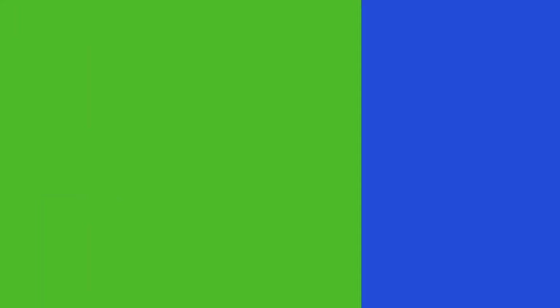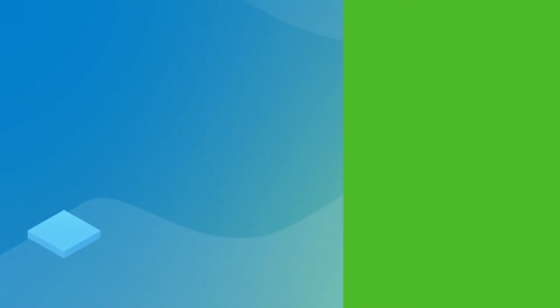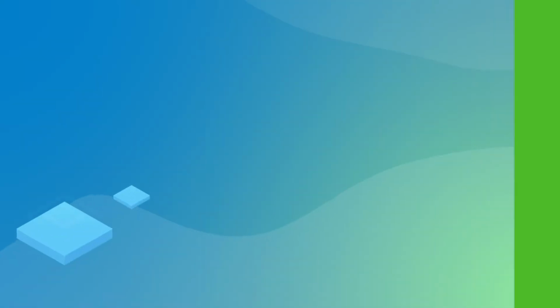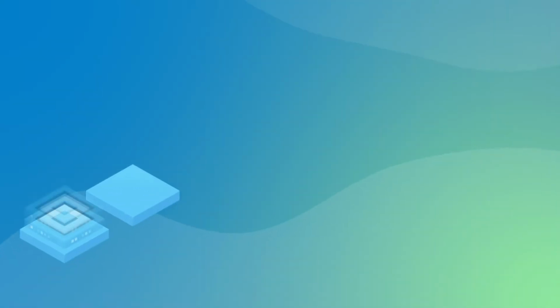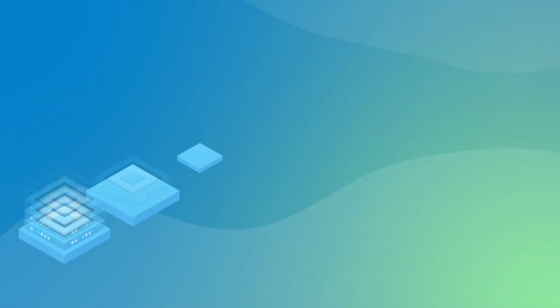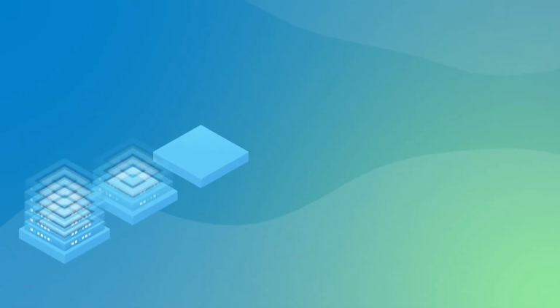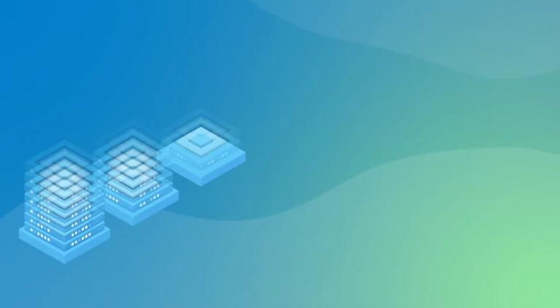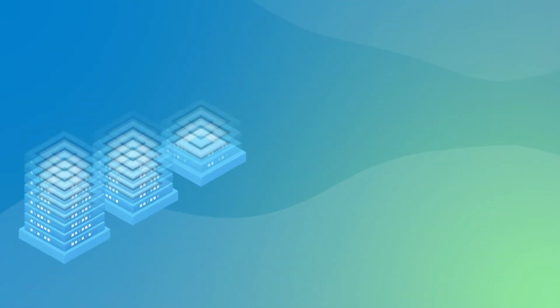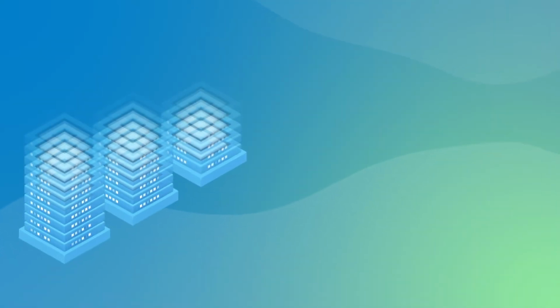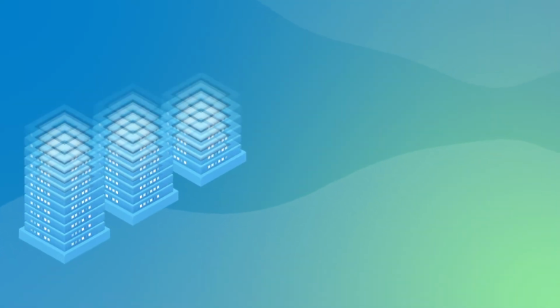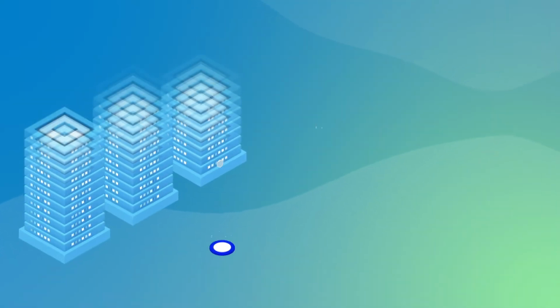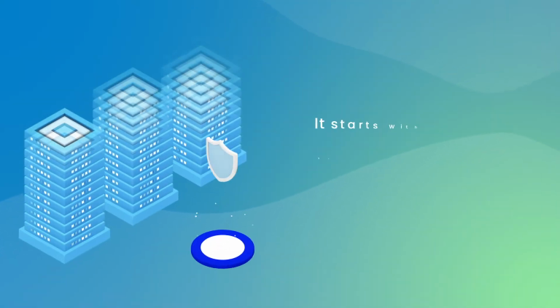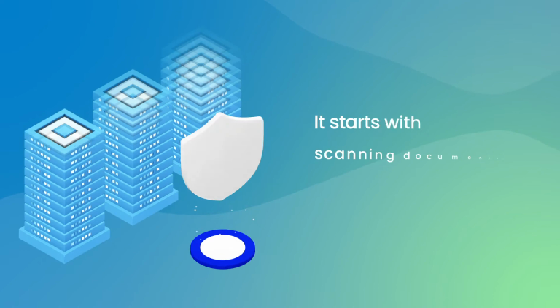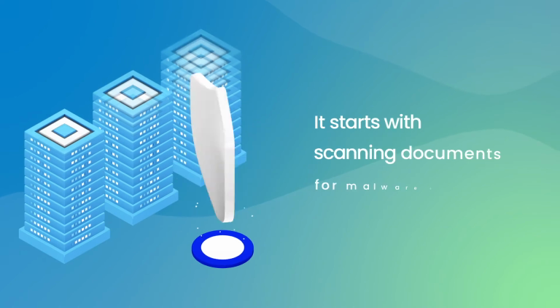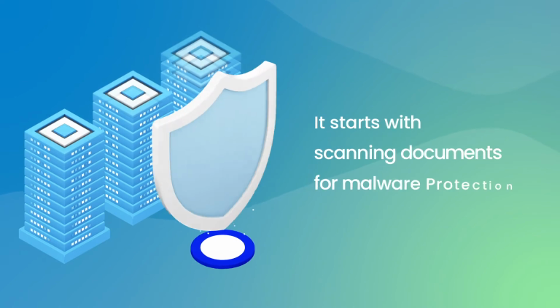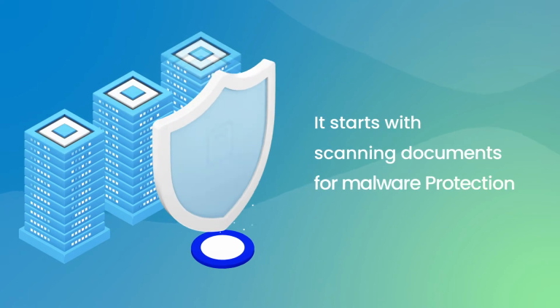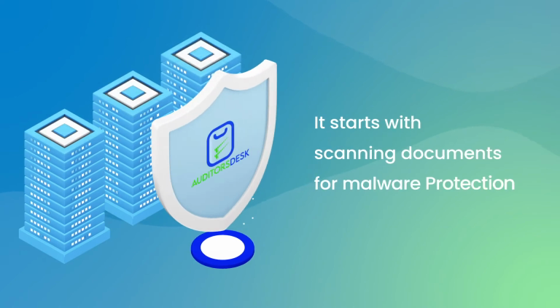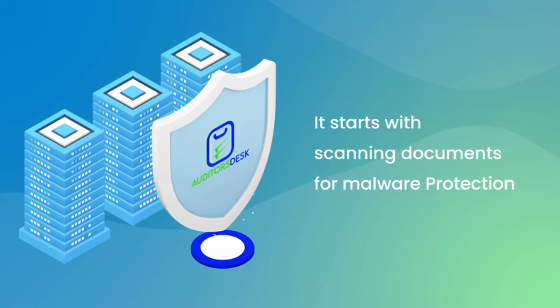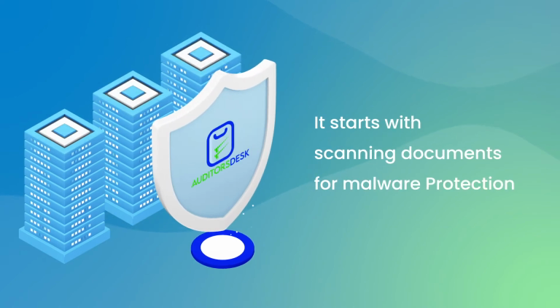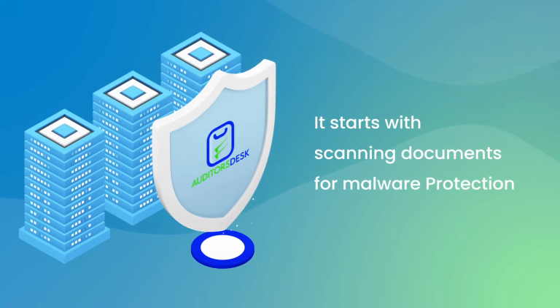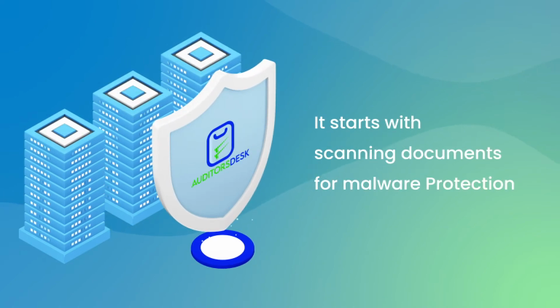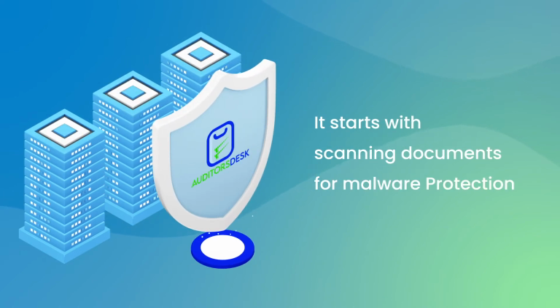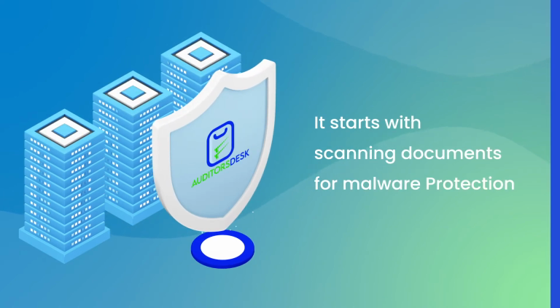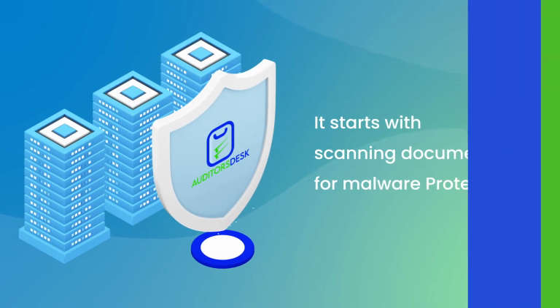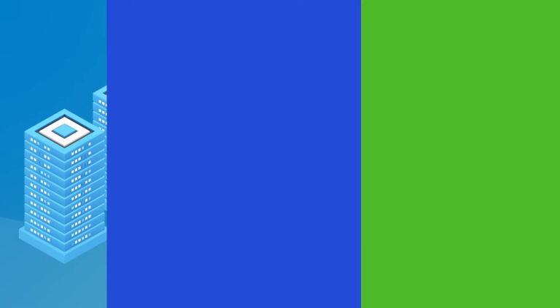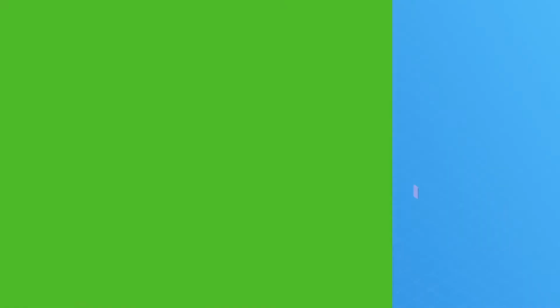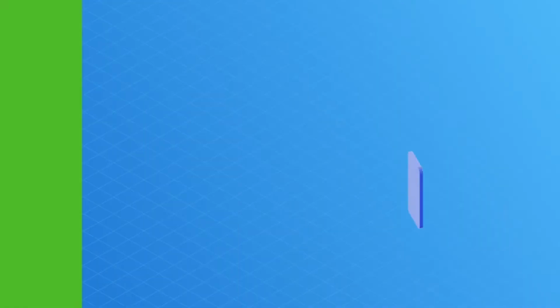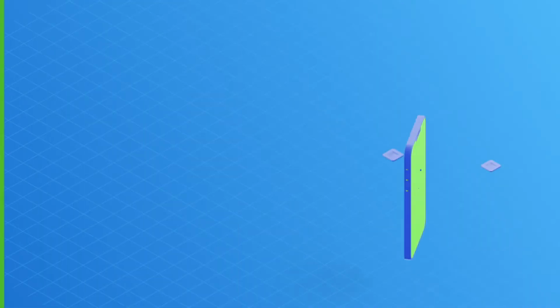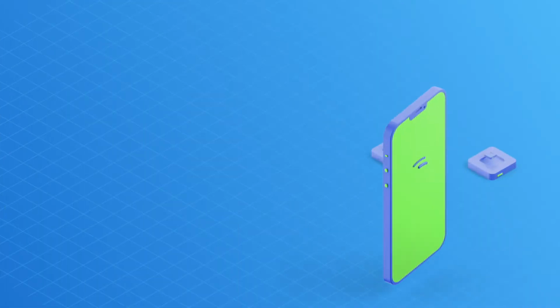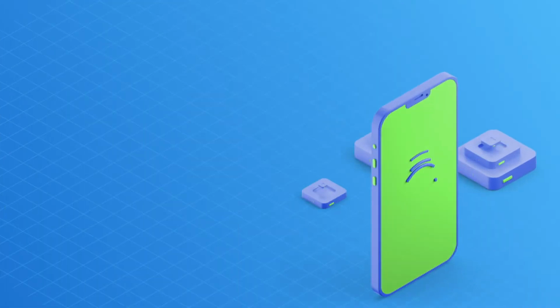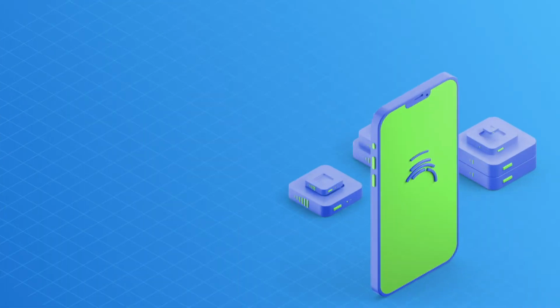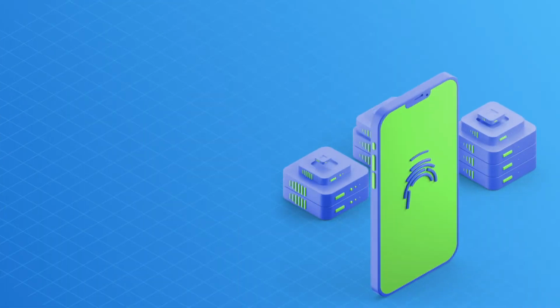End-to-end security. It starts with scanning documents for malware protection. Full user management.